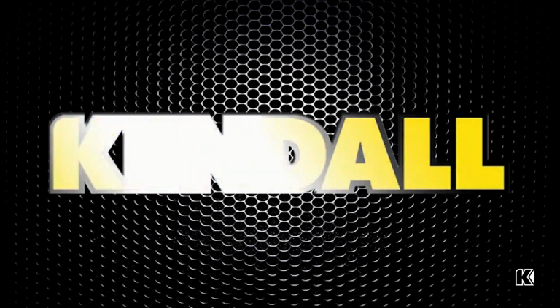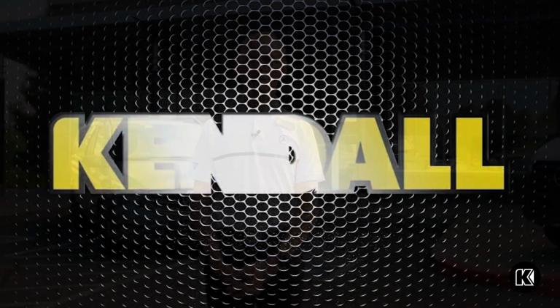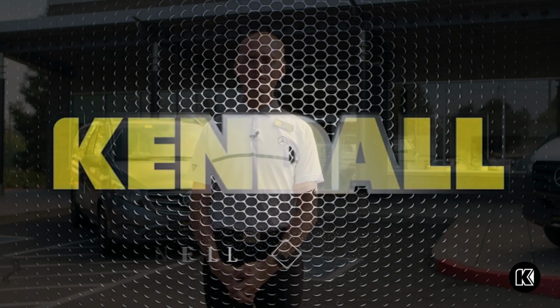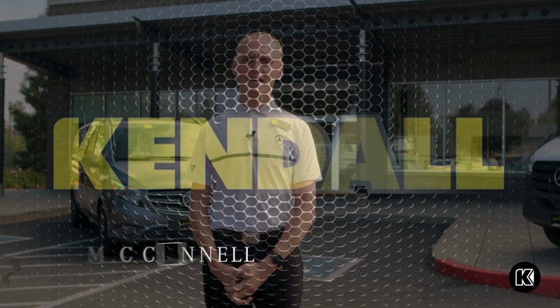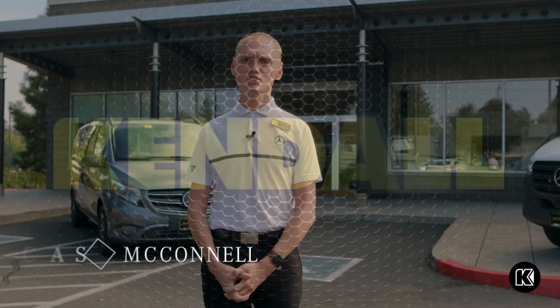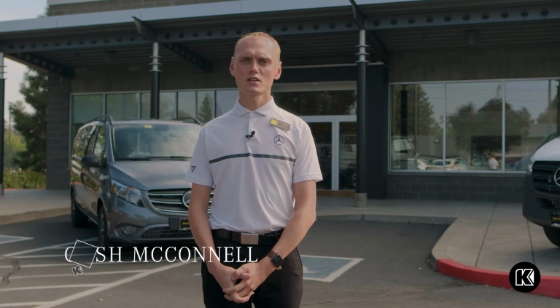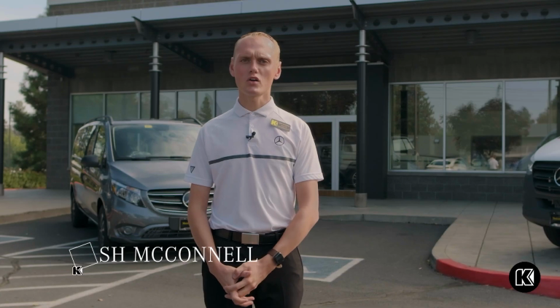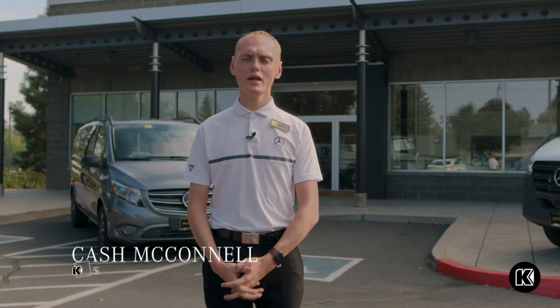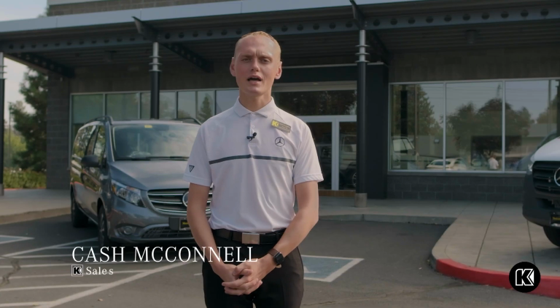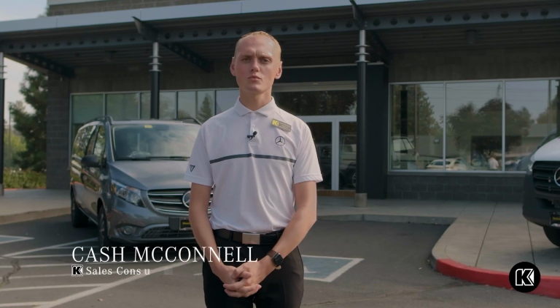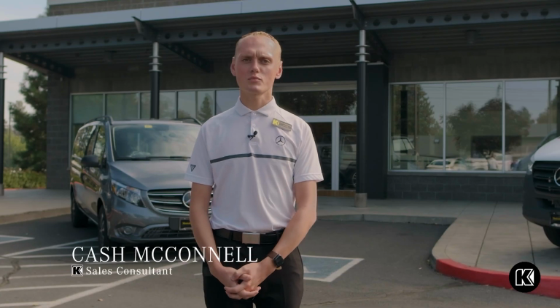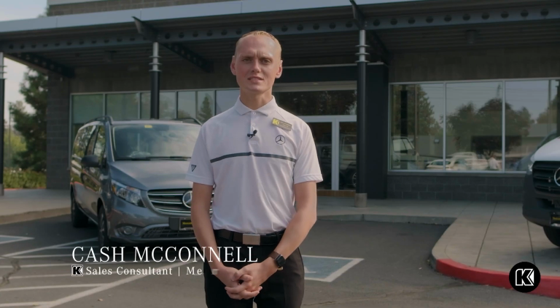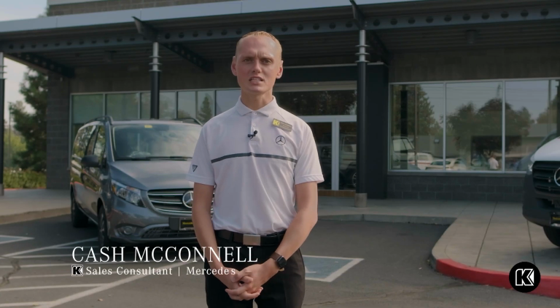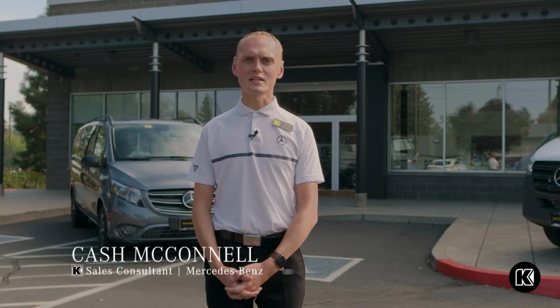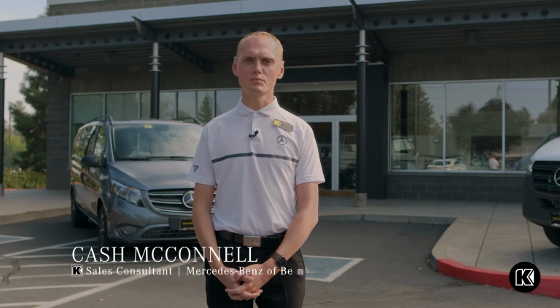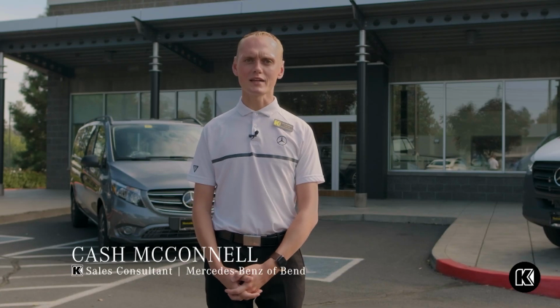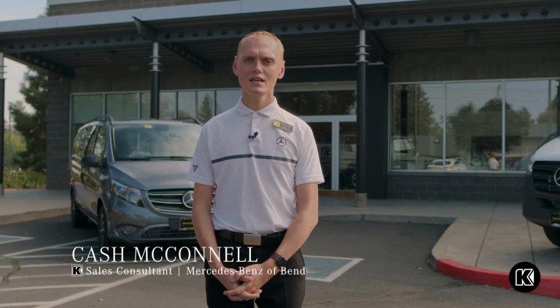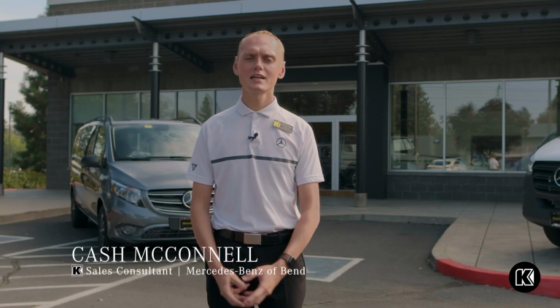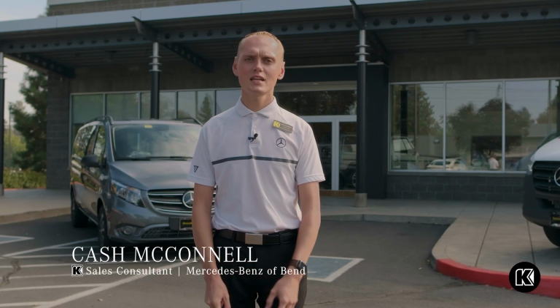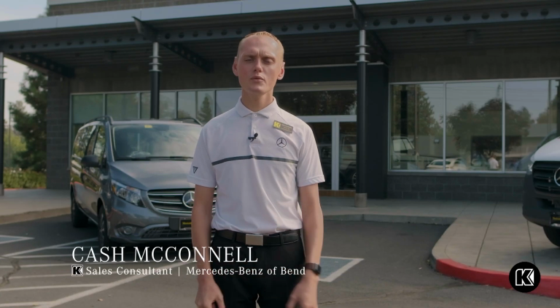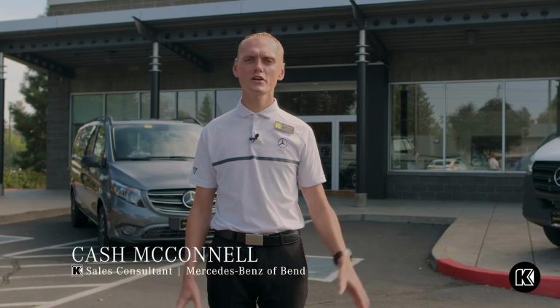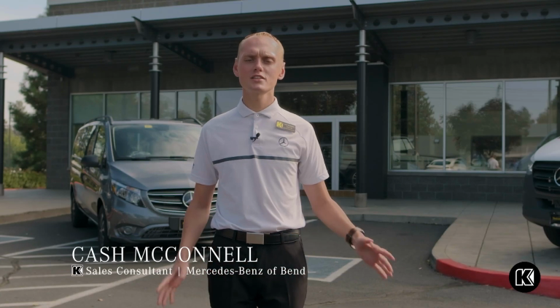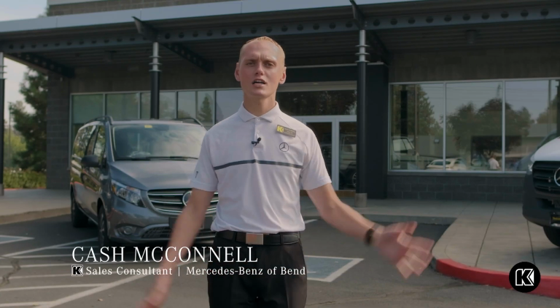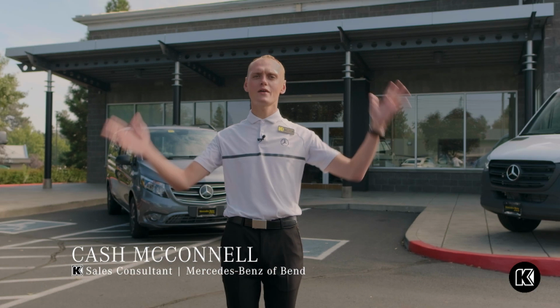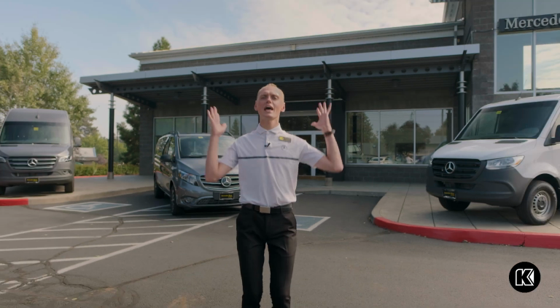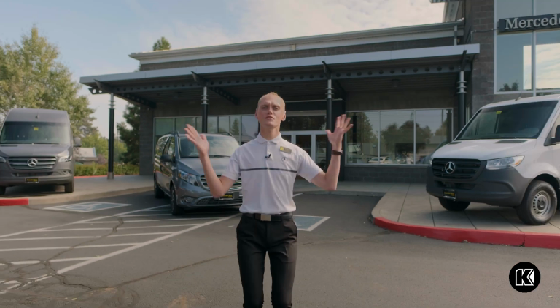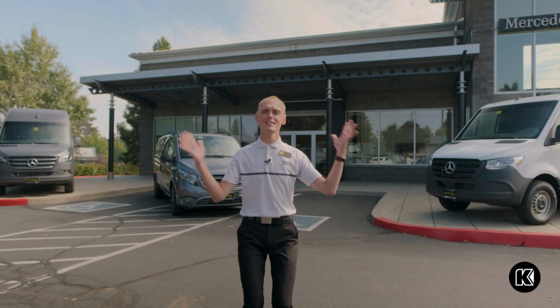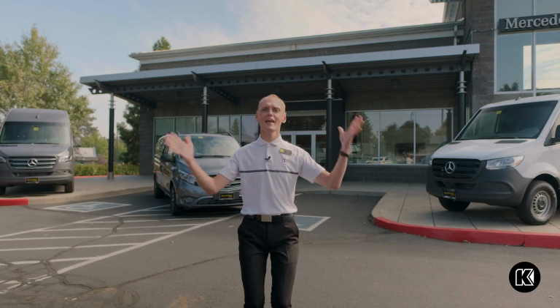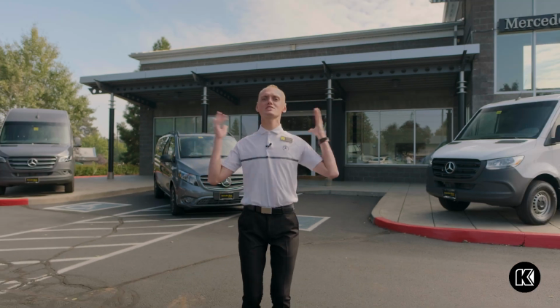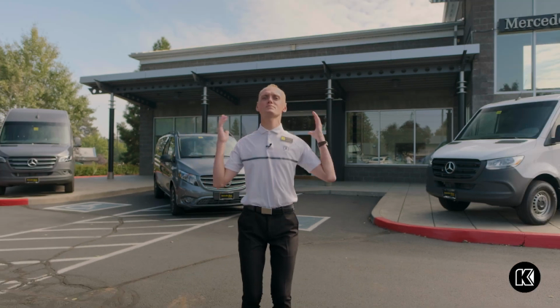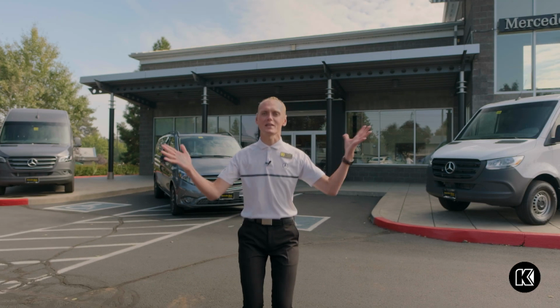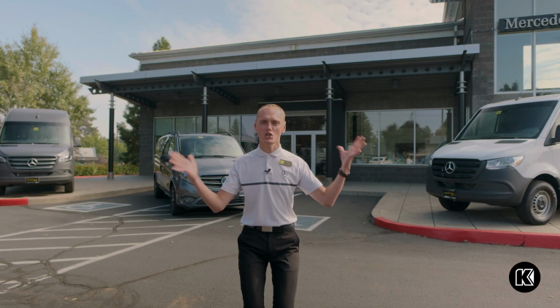My name is Cash McConnell and I am with Mercedes-Benz of Bend, and today we are going to talk about everything Sprinter.